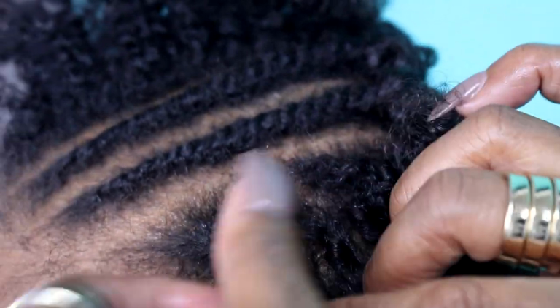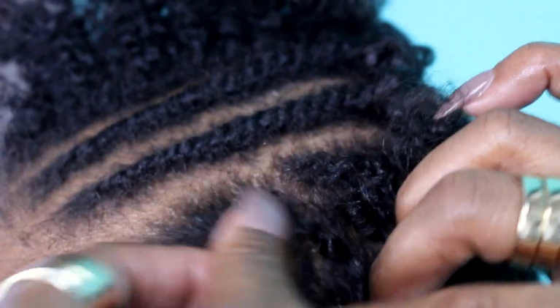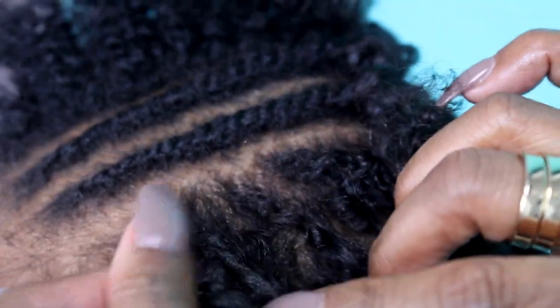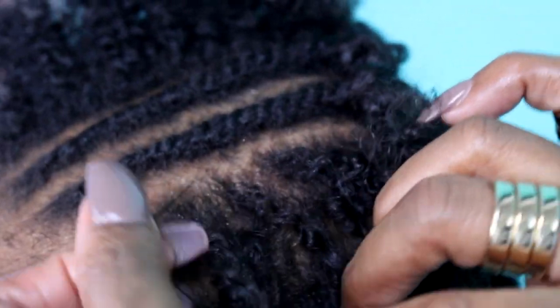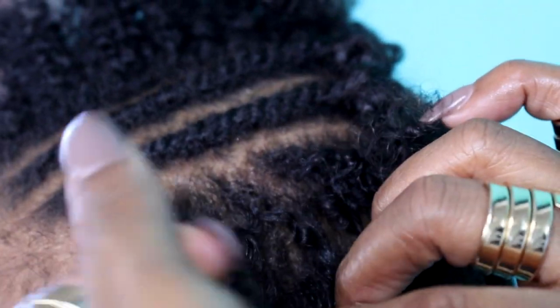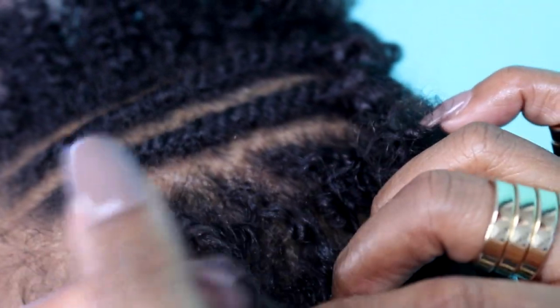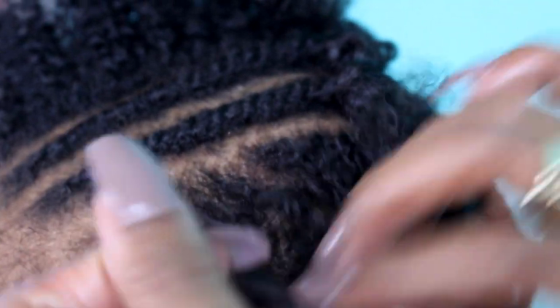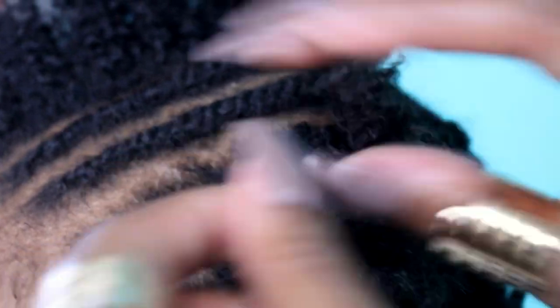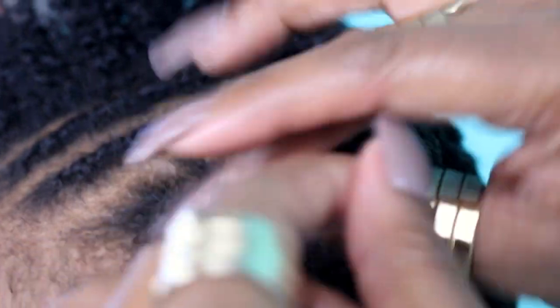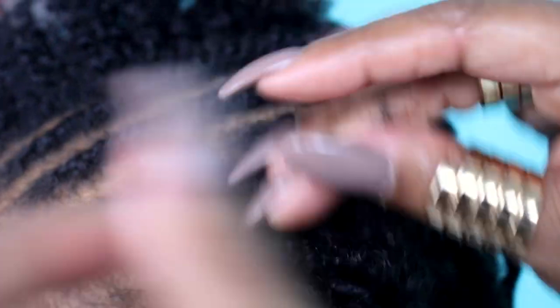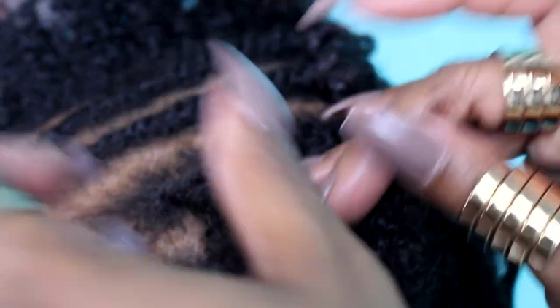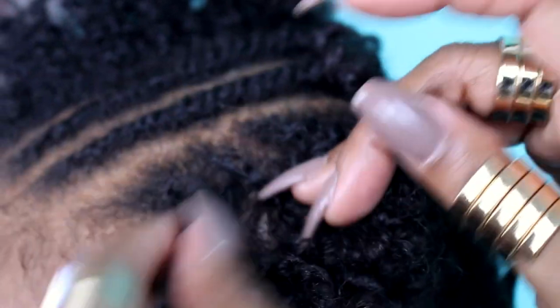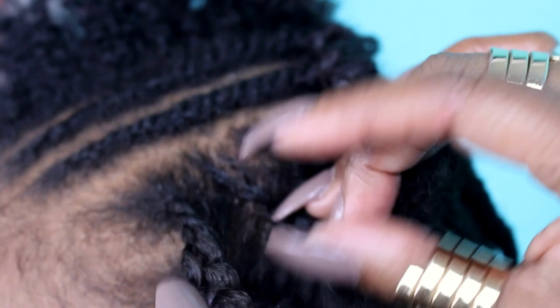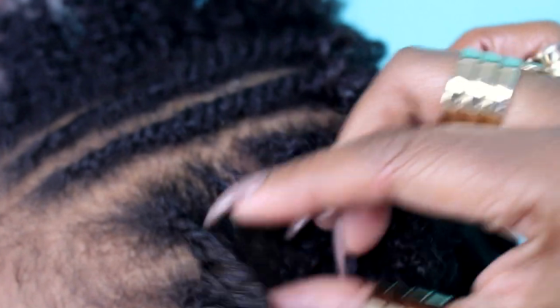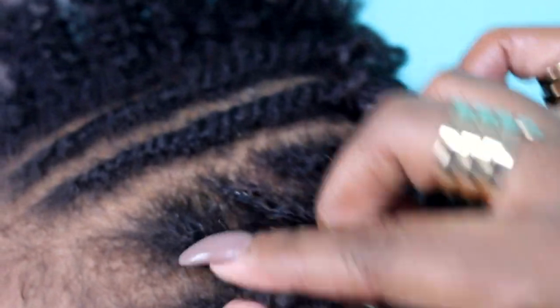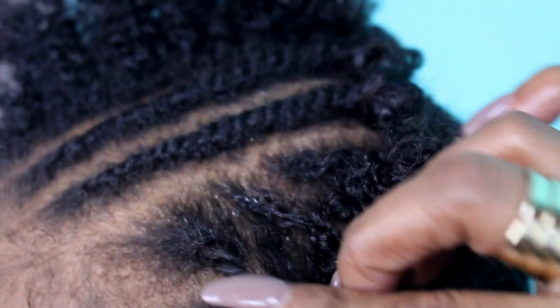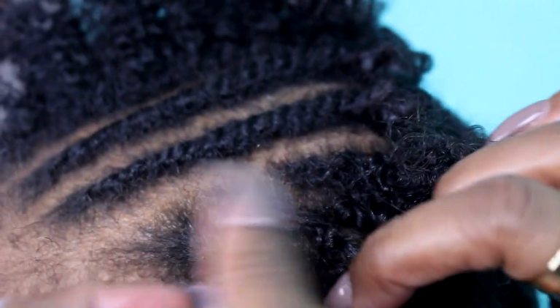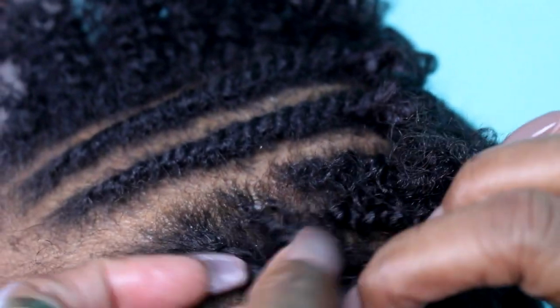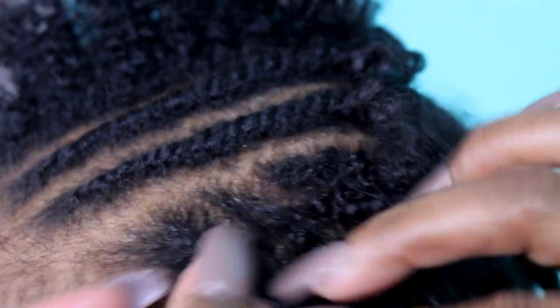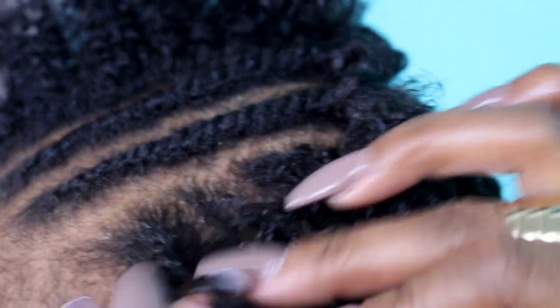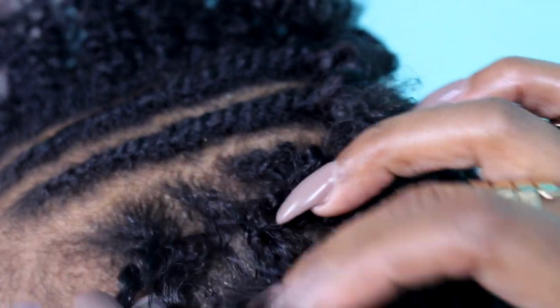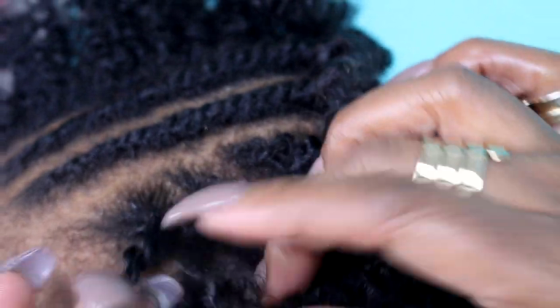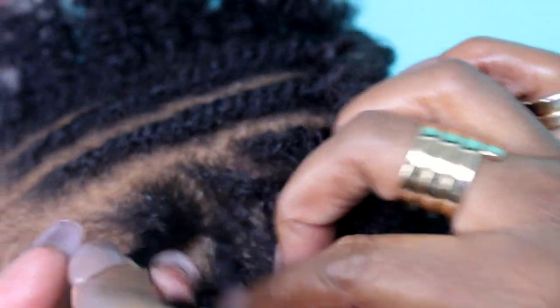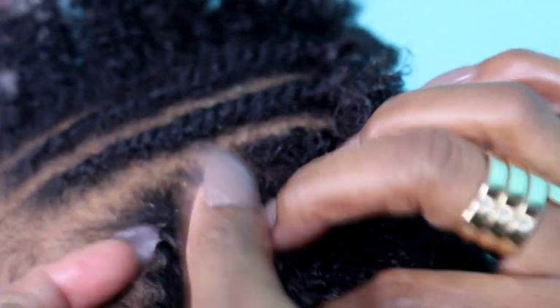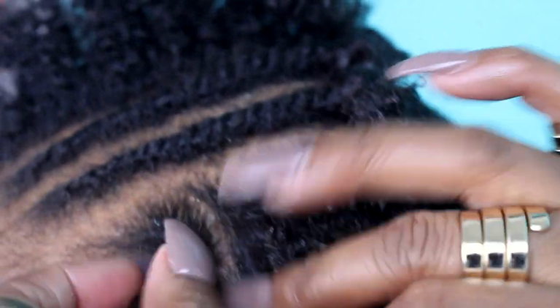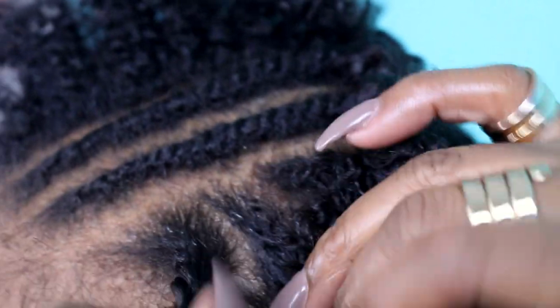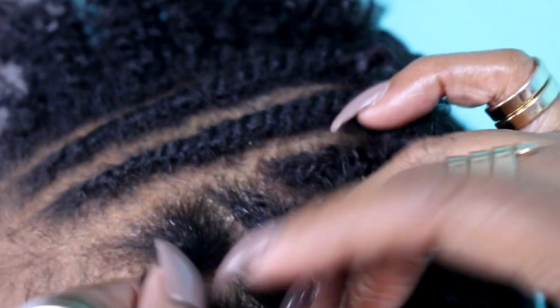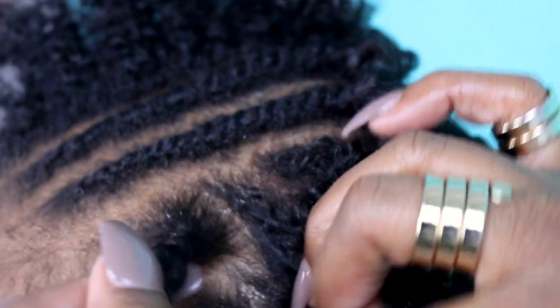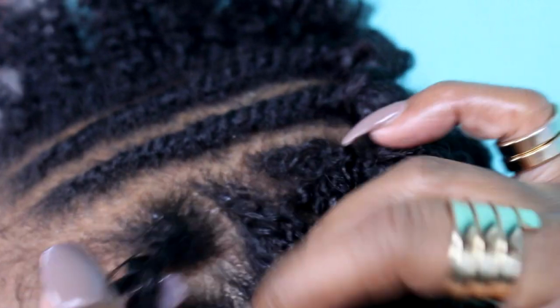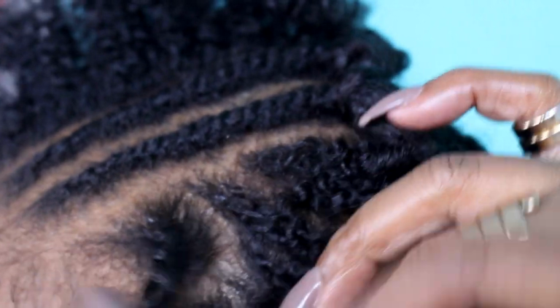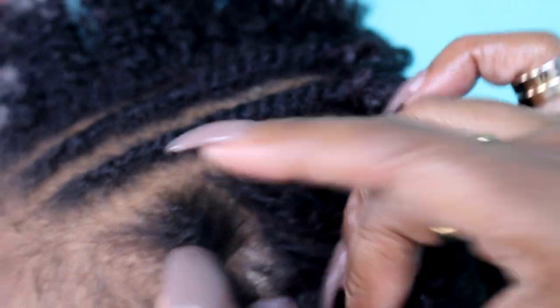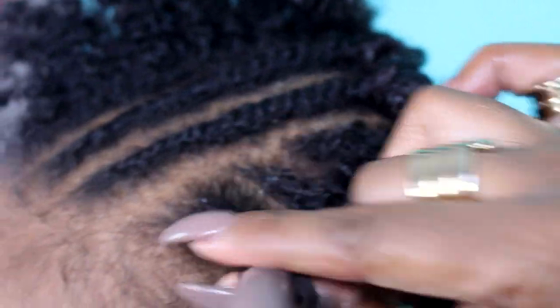If you see a frizzy part, just put it around your finger a few times to fix it.